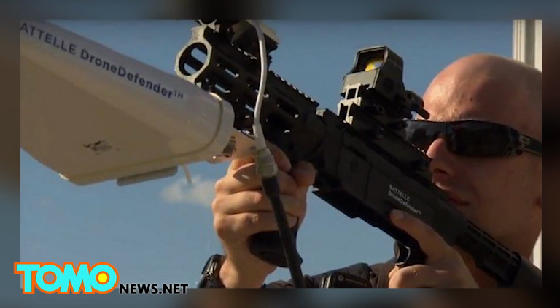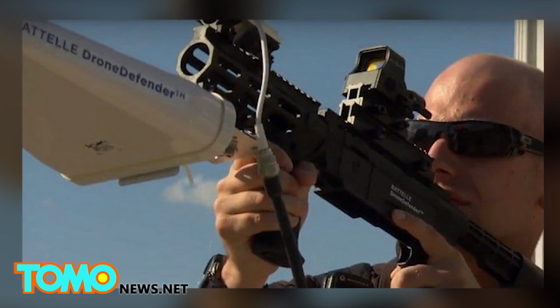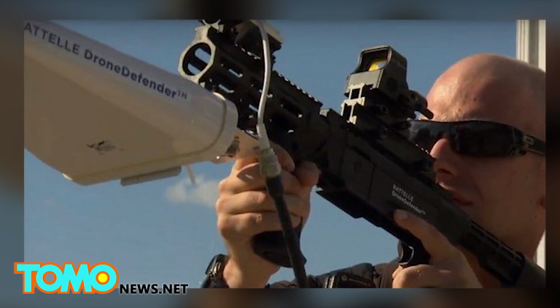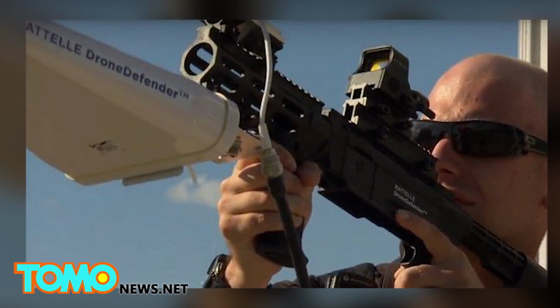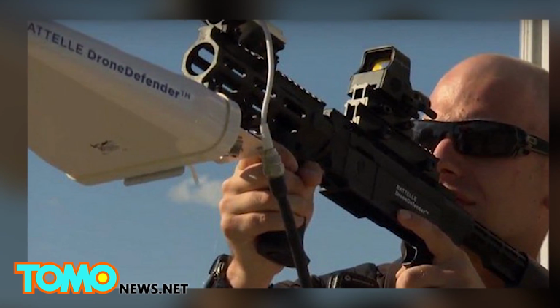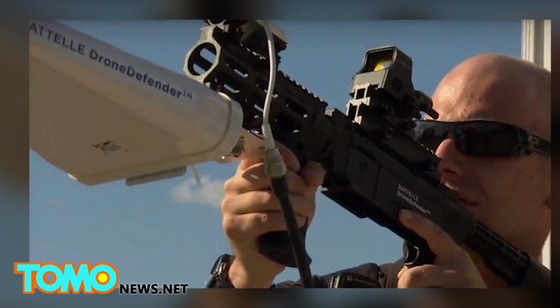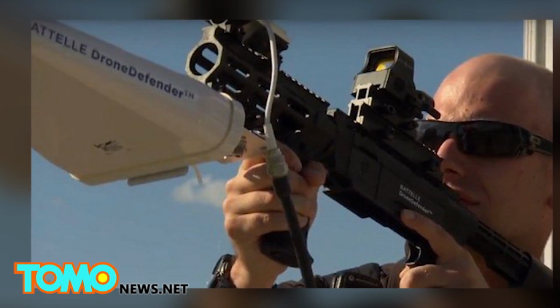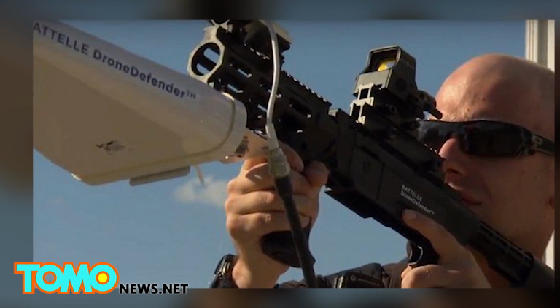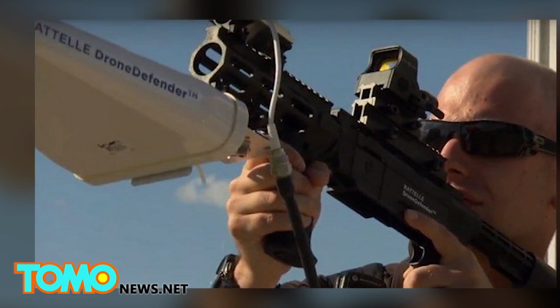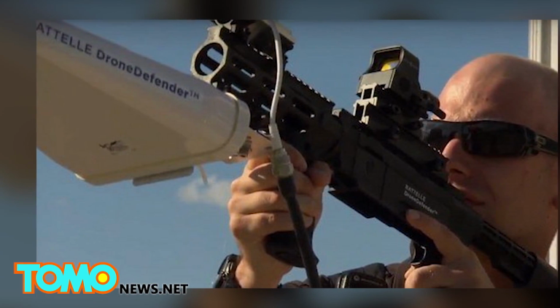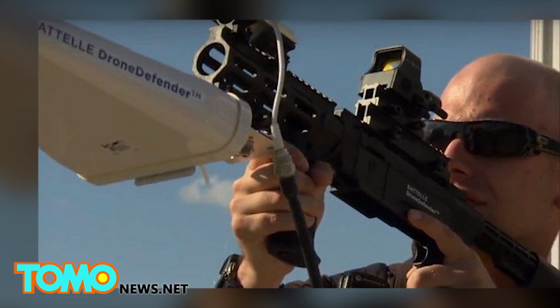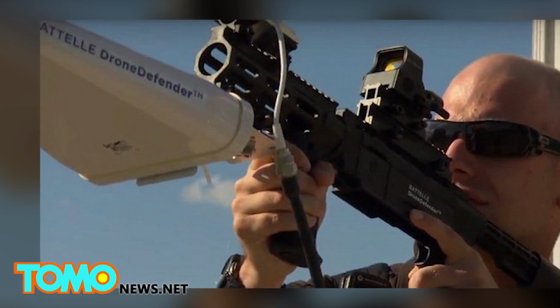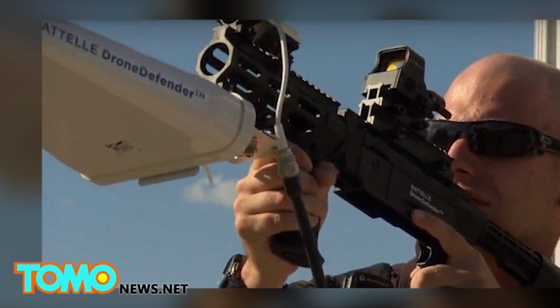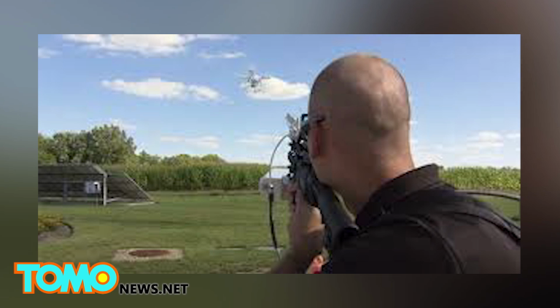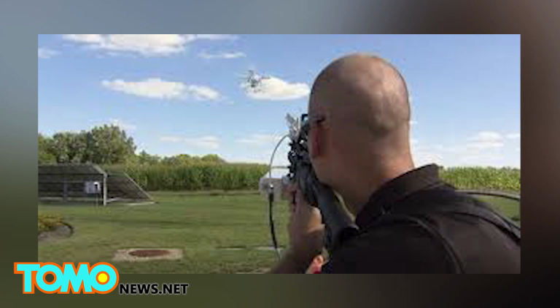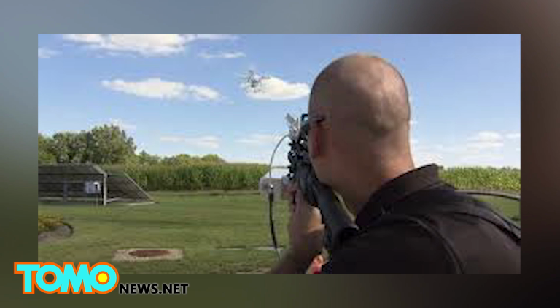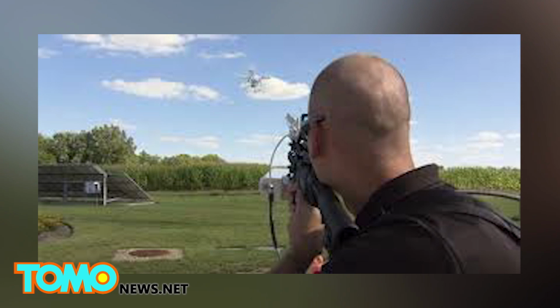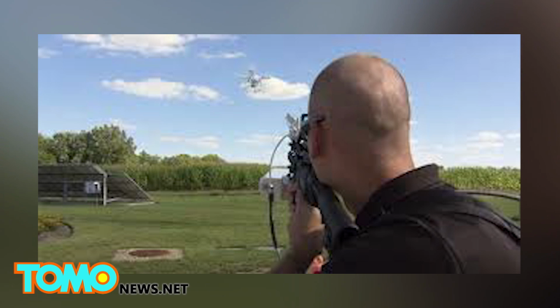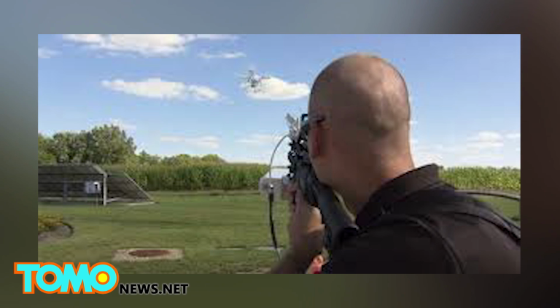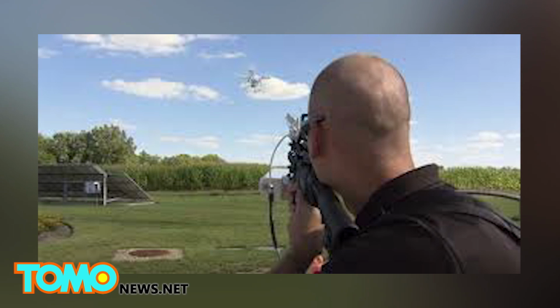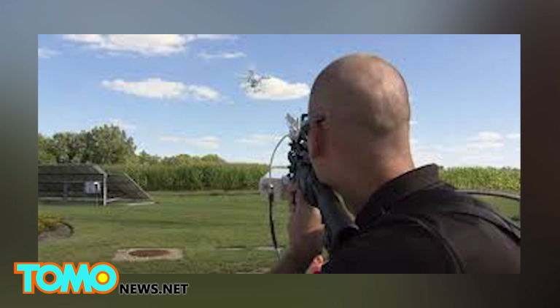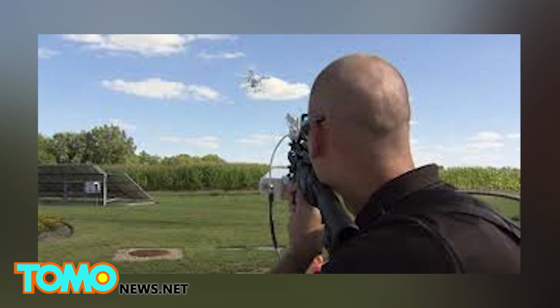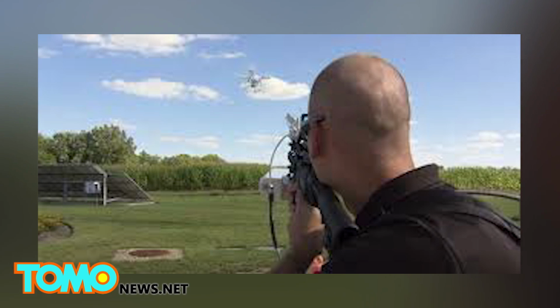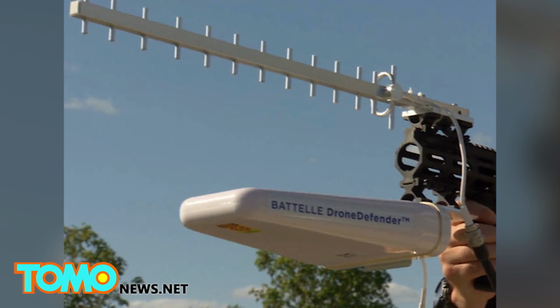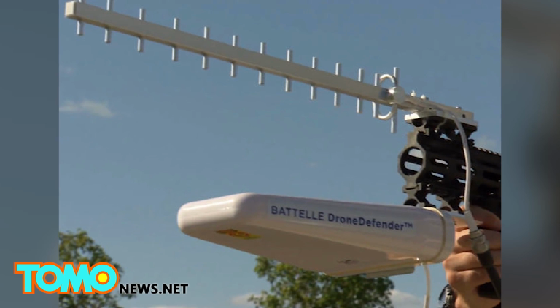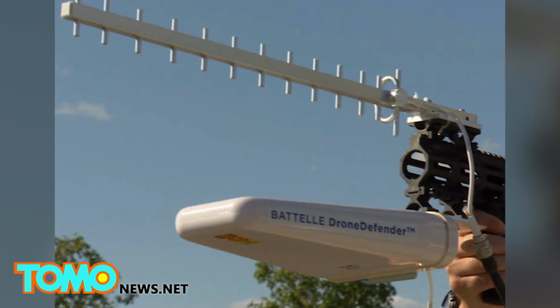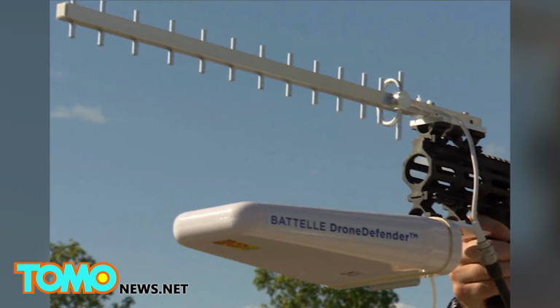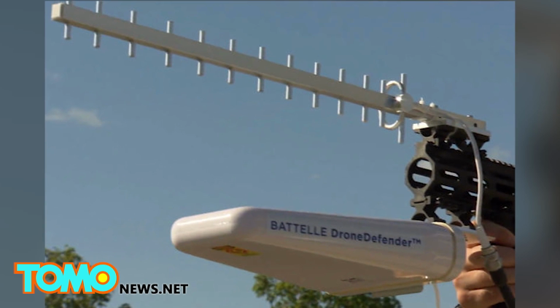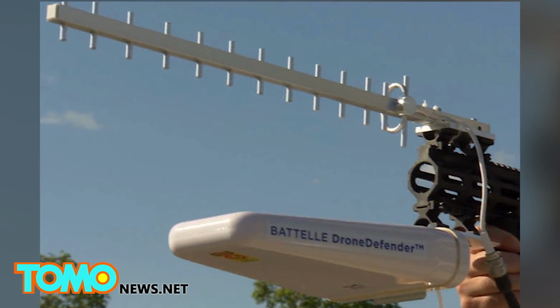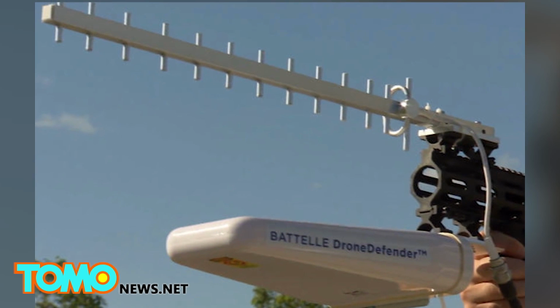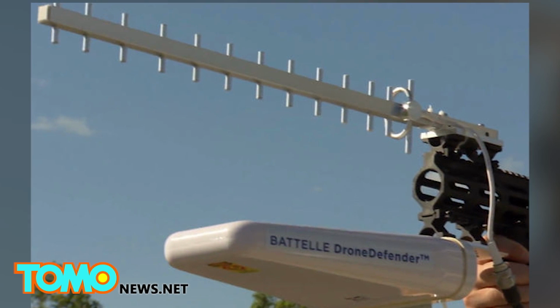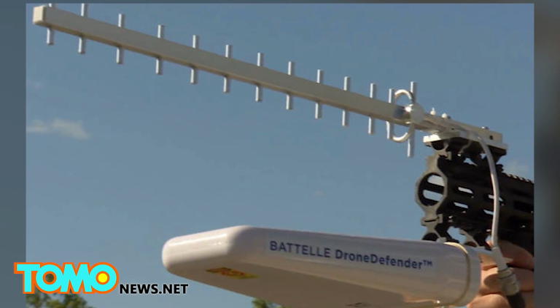No information on the price of the Drone Defender has yet been released, but the device is expected to go on sale in 2016.